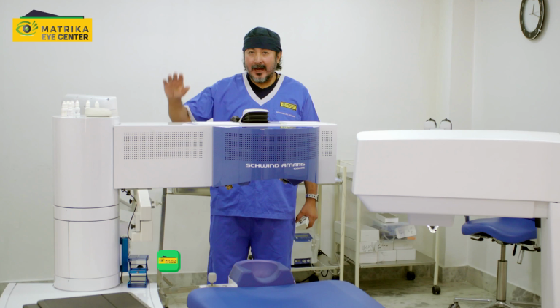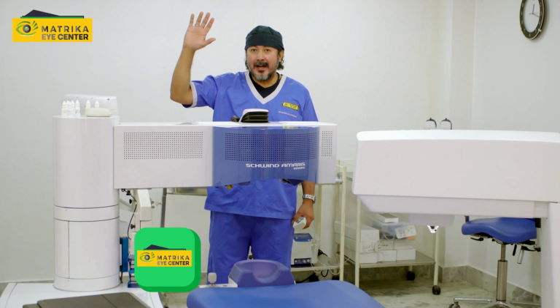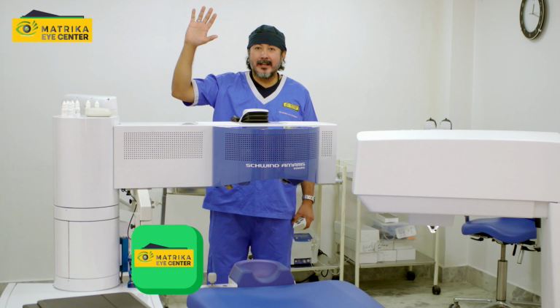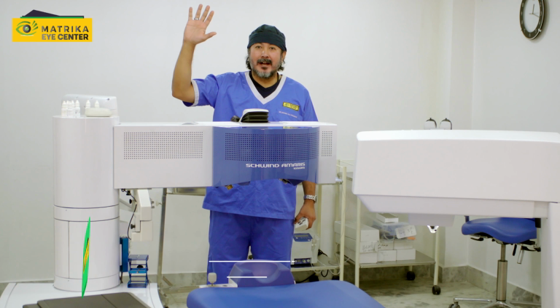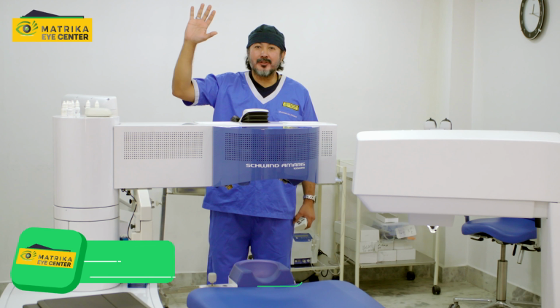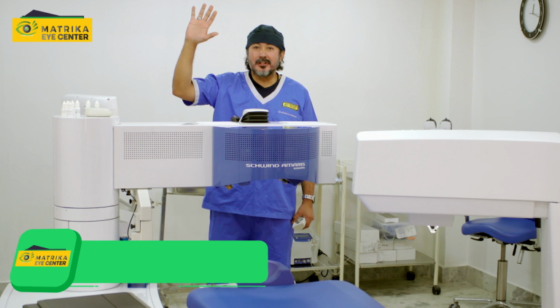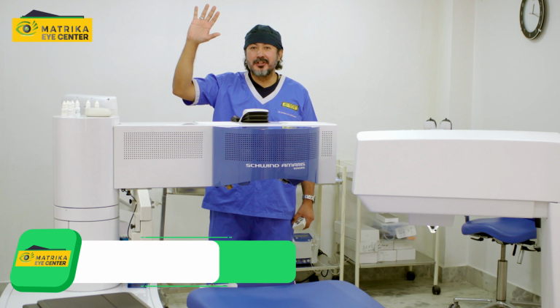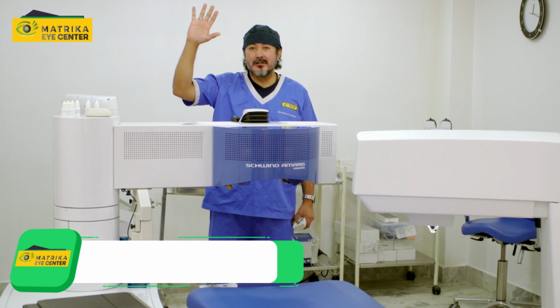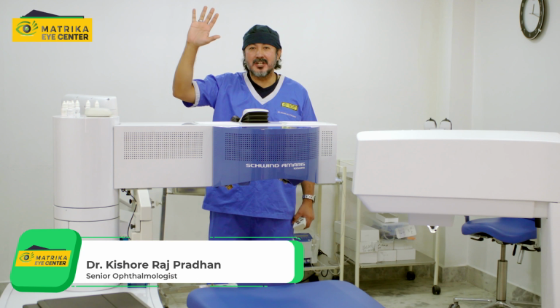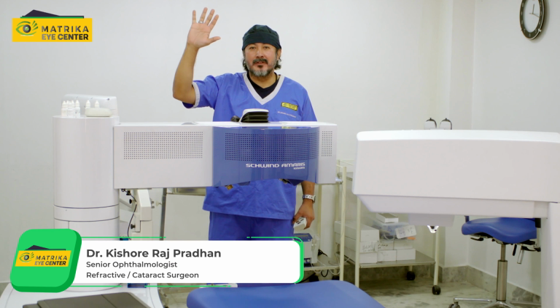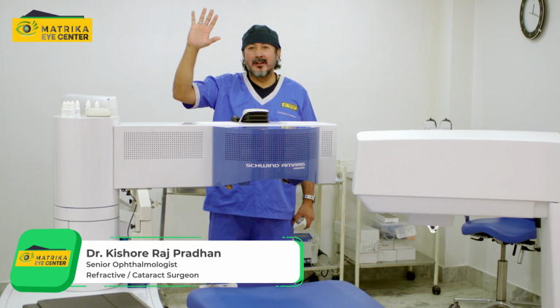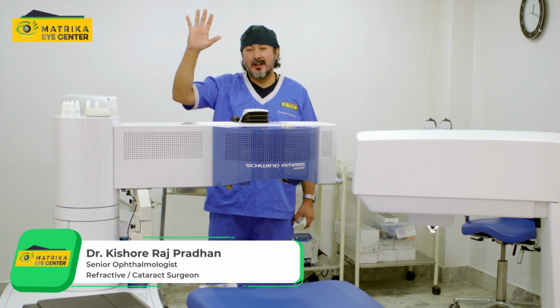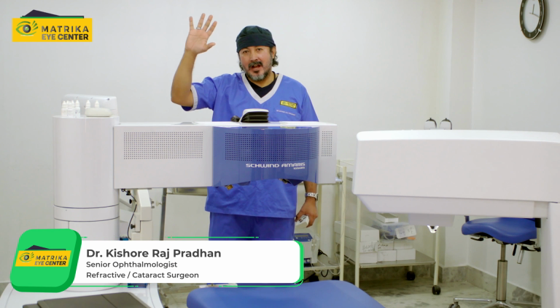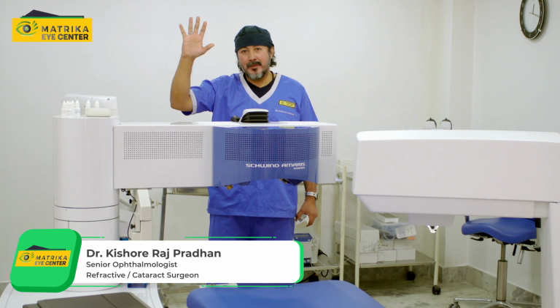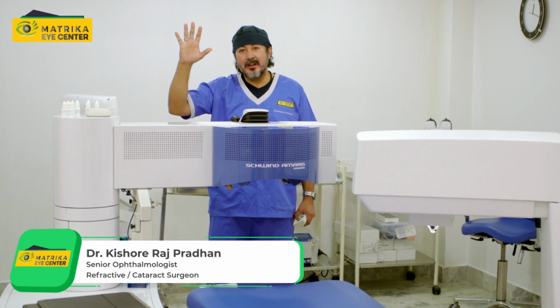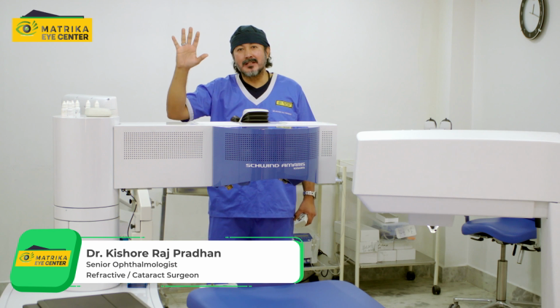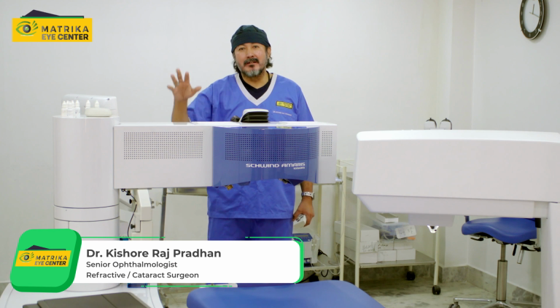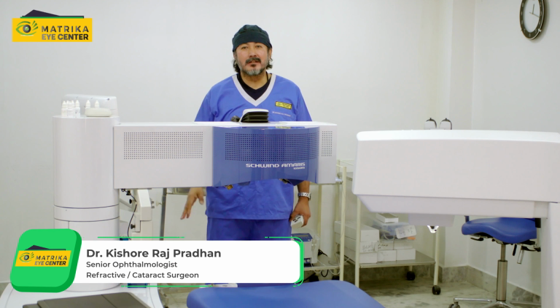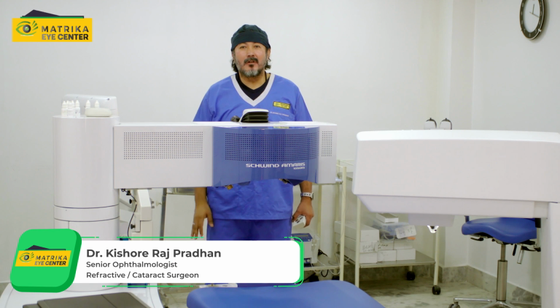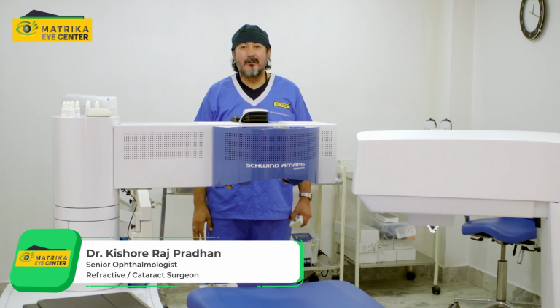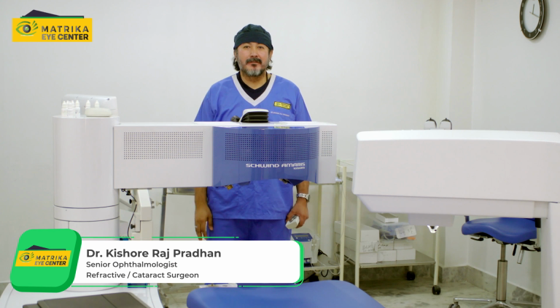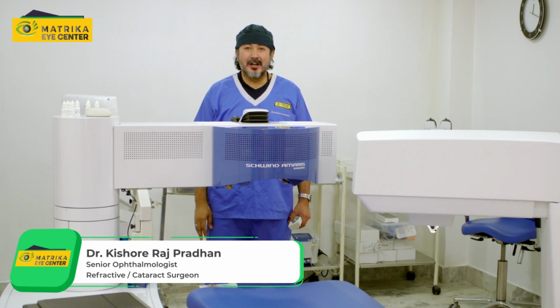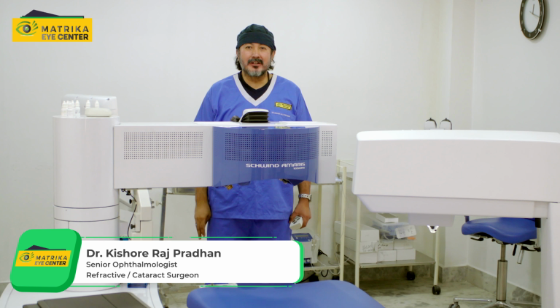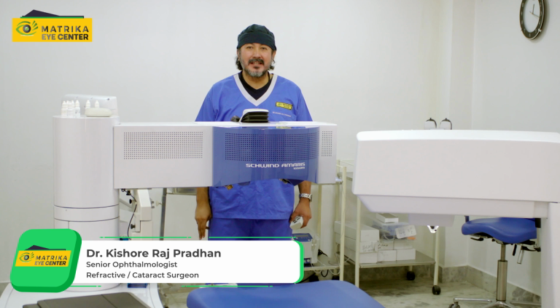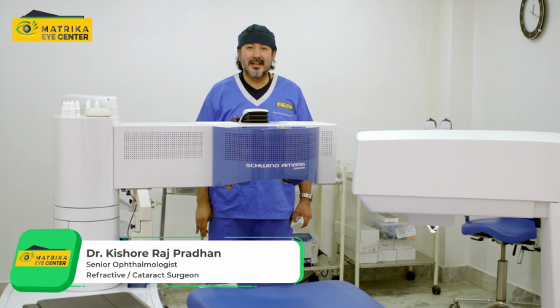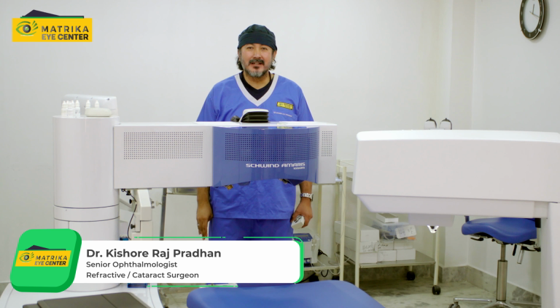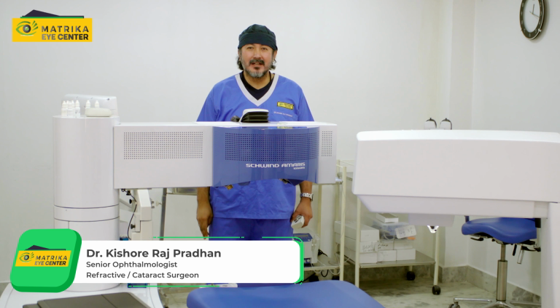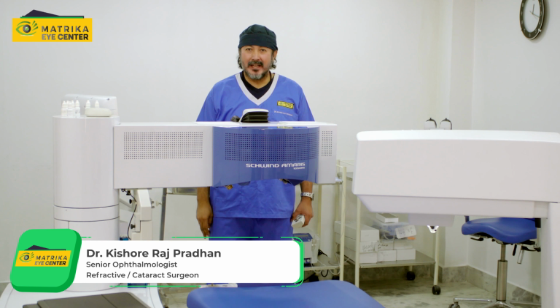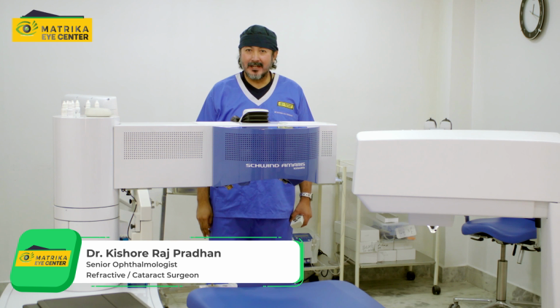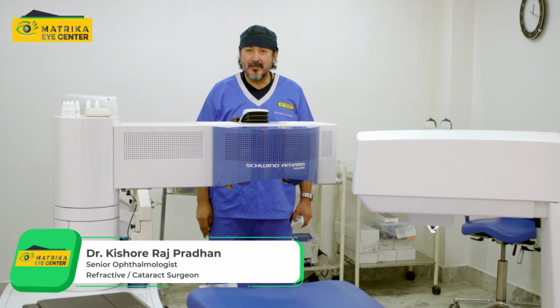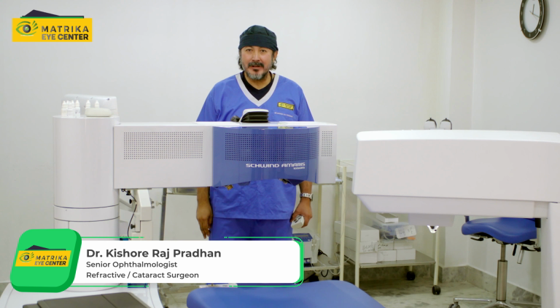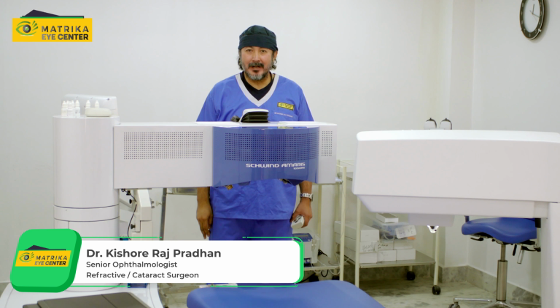Hi, I'm Dr. Kishore Raj Pradhan. I'm the medical director of the Matrikai Center in Kathmandu, Nepal.